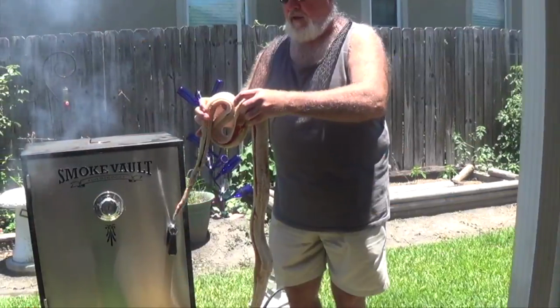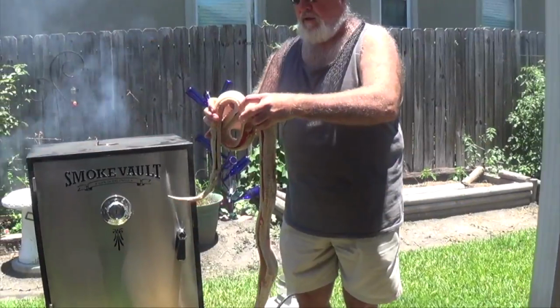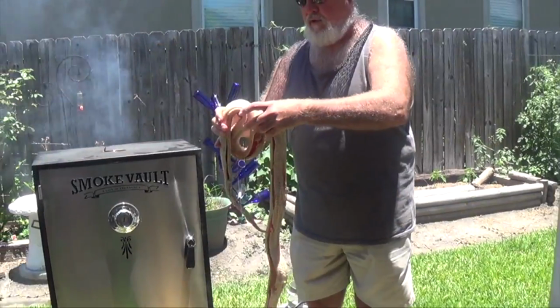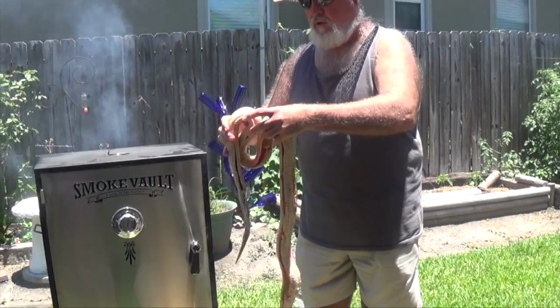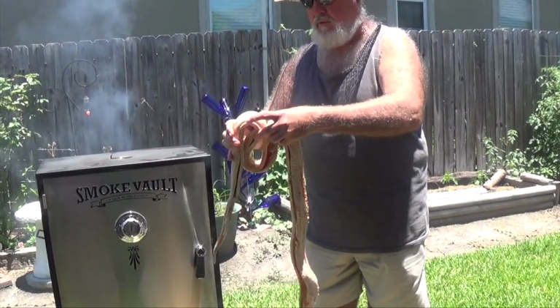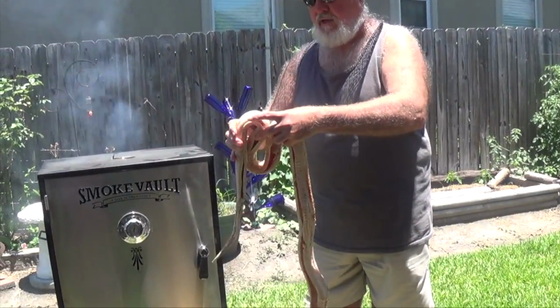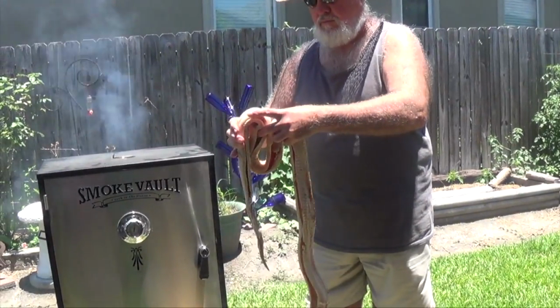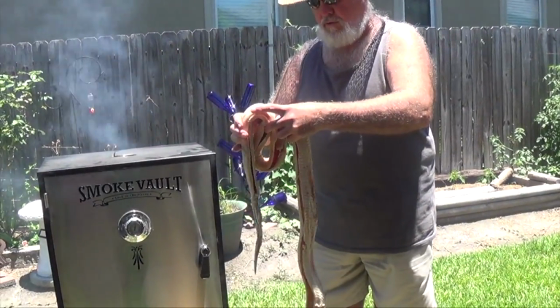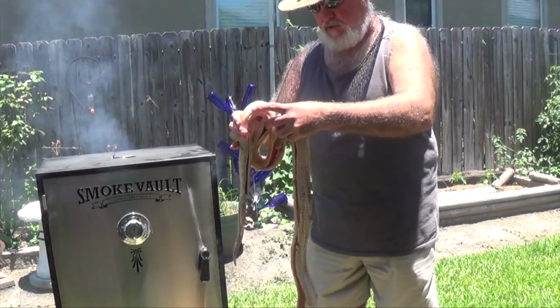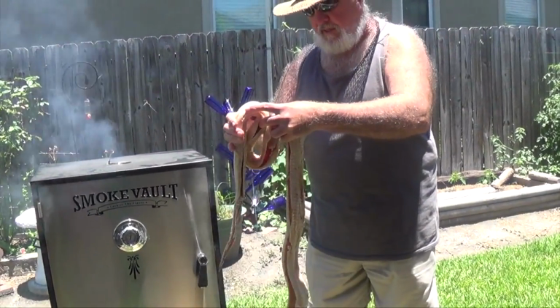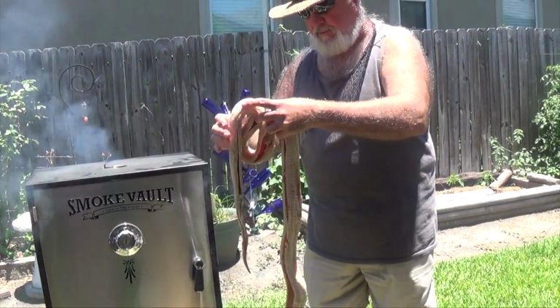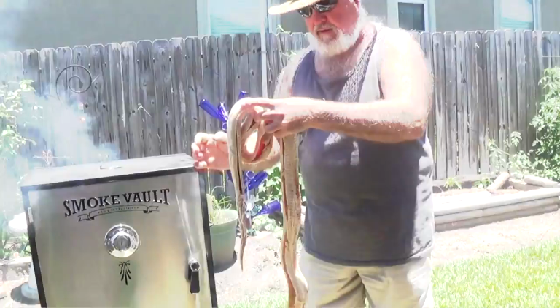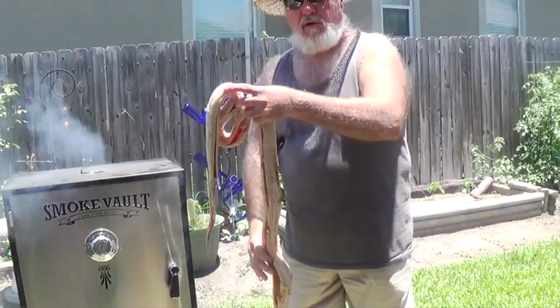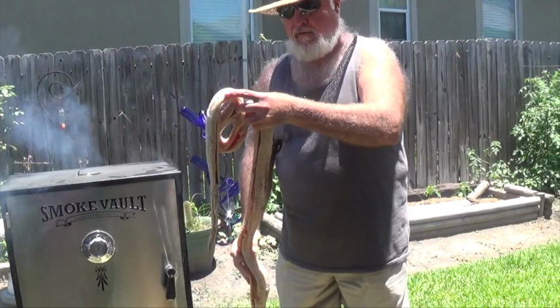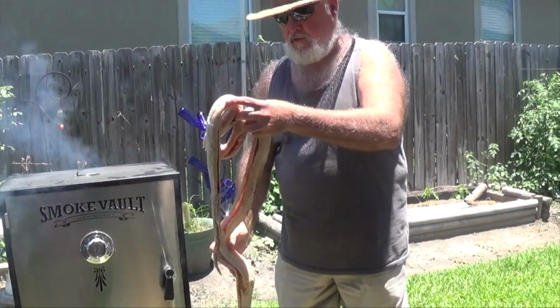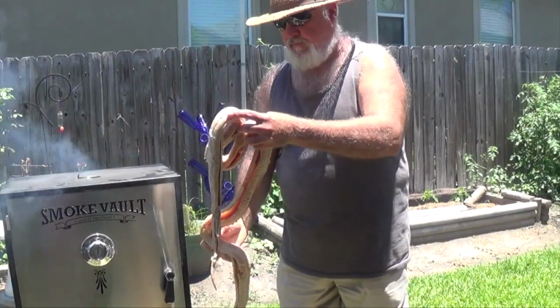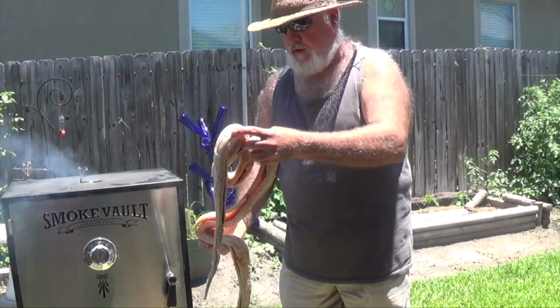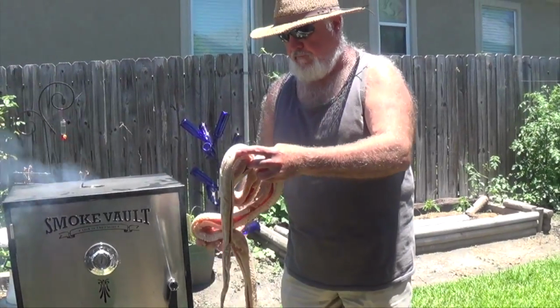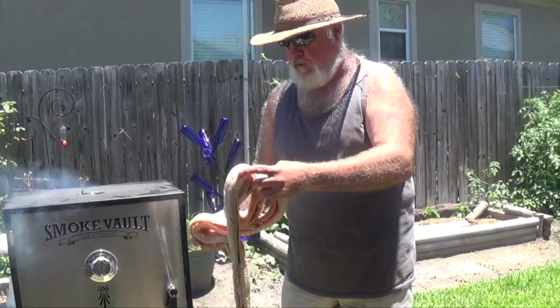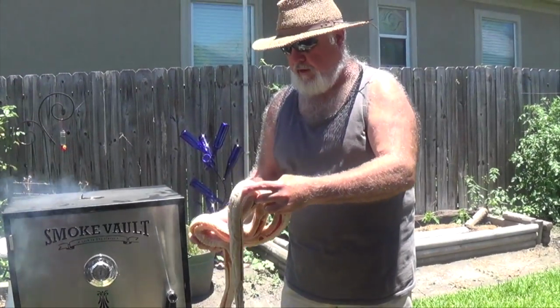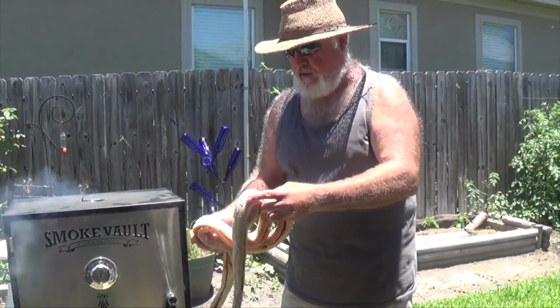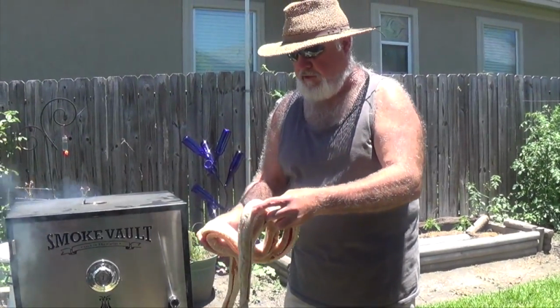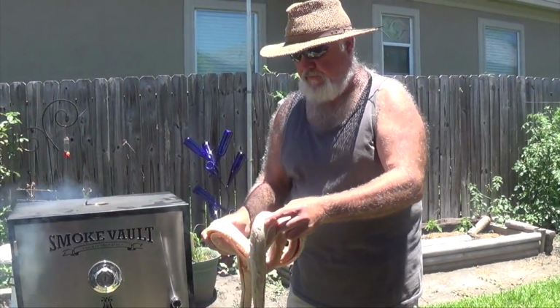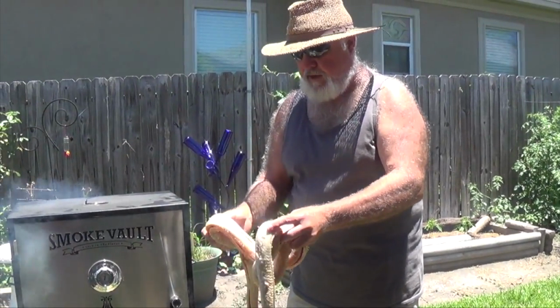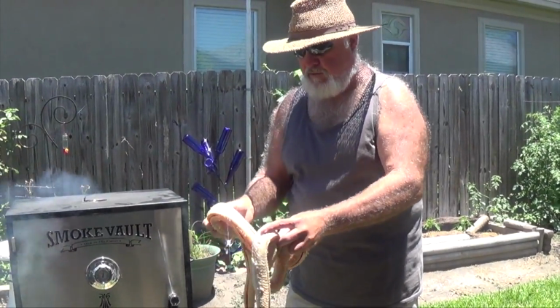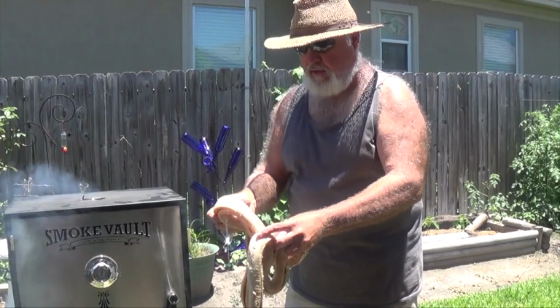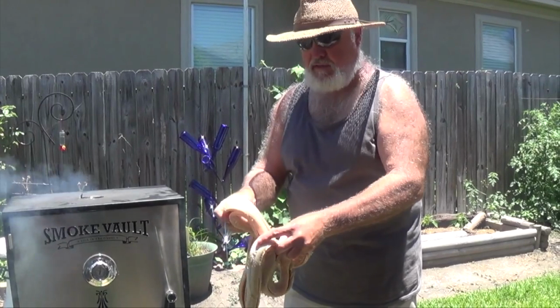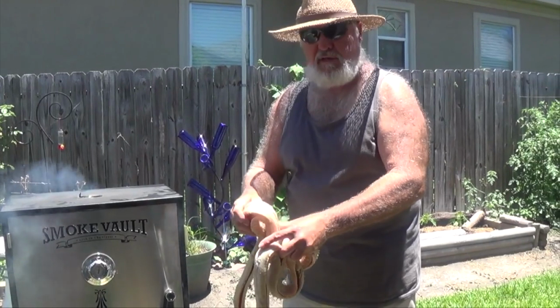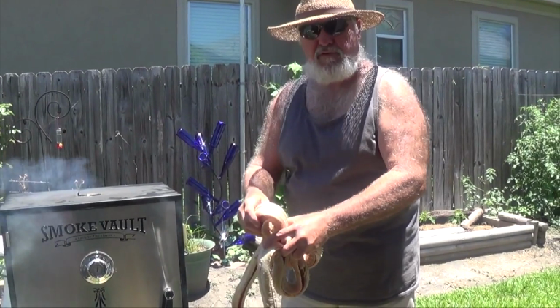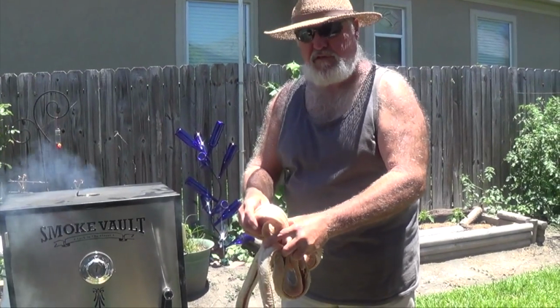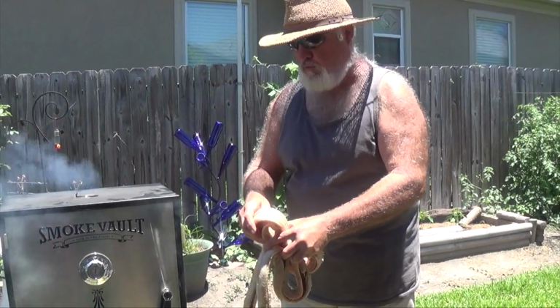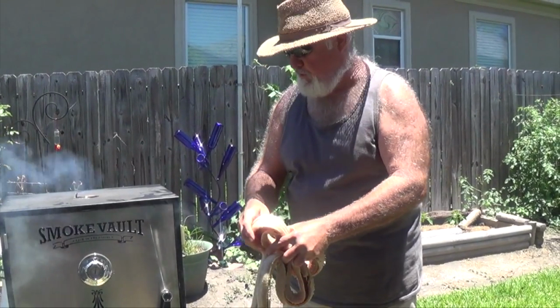We don't normally kill bull snakes, but whenever they're two feet off the ground looking at your face, well, that's a different situation.